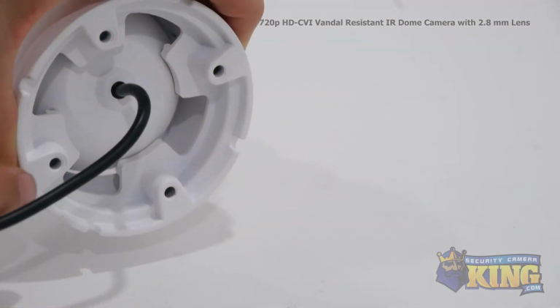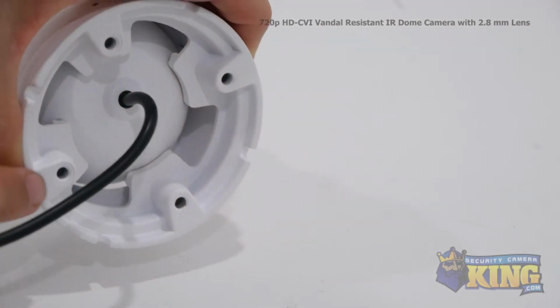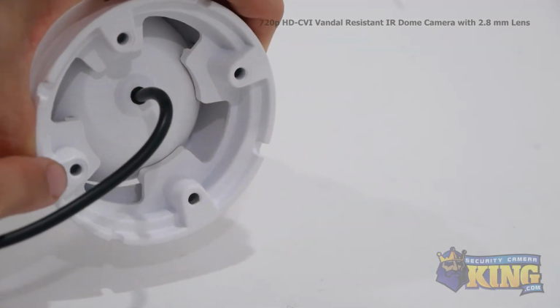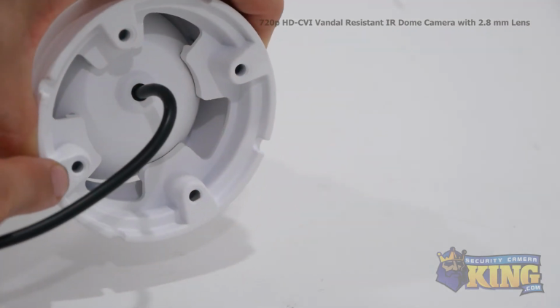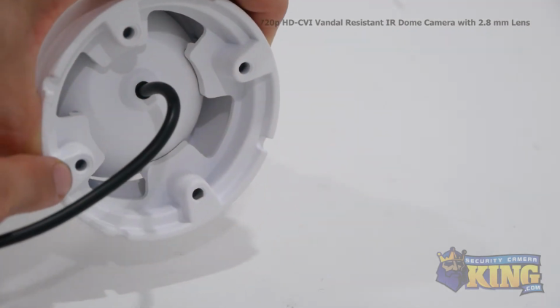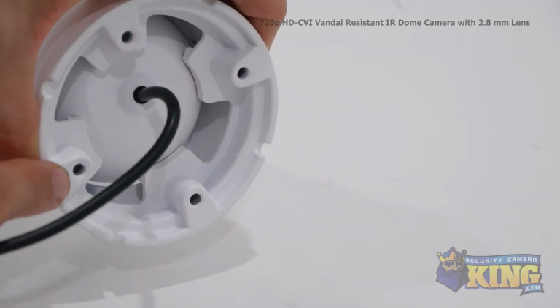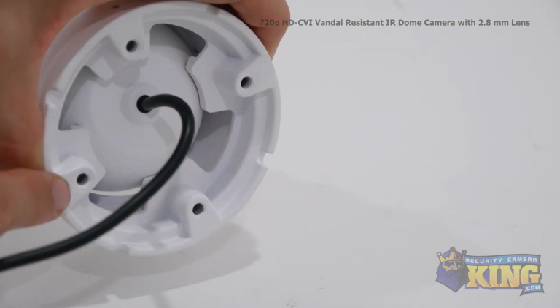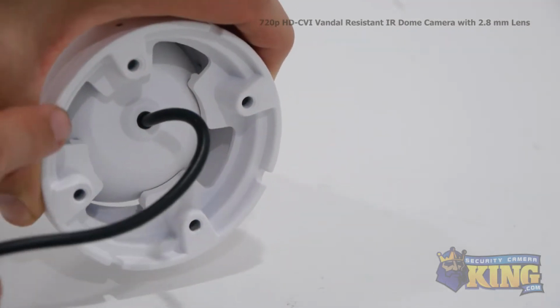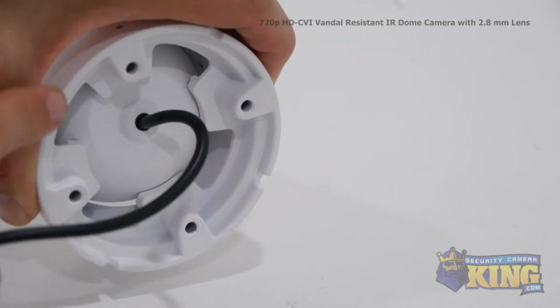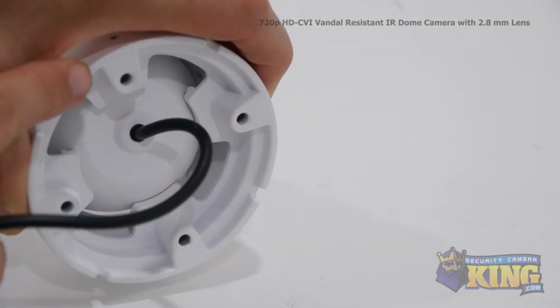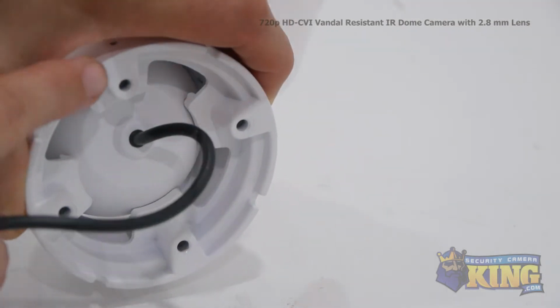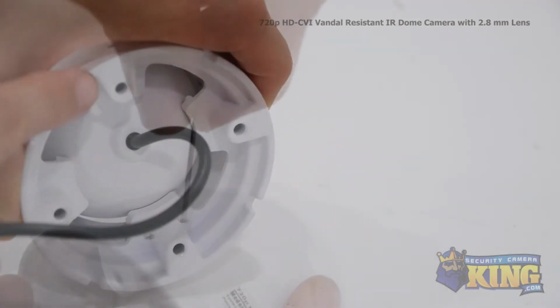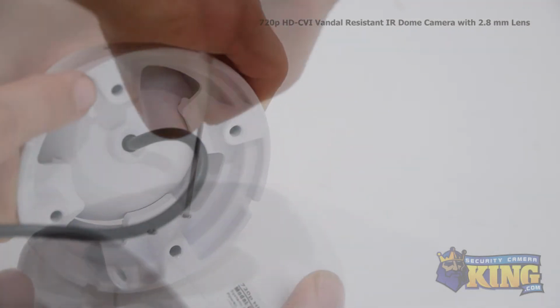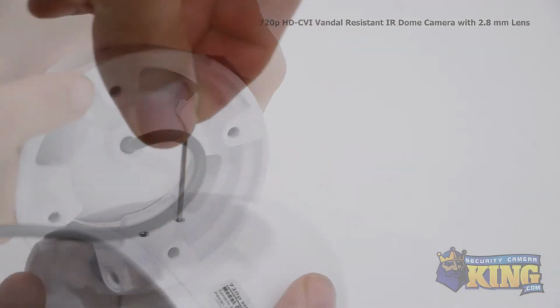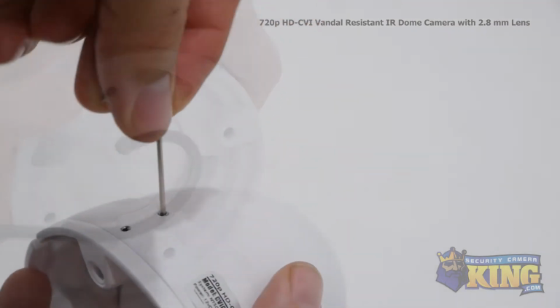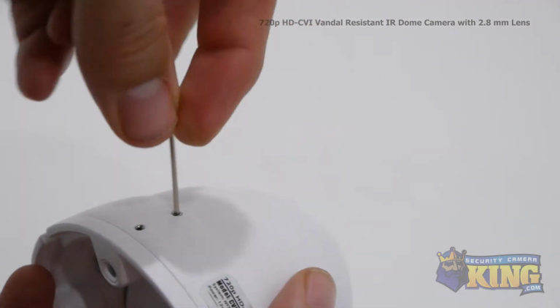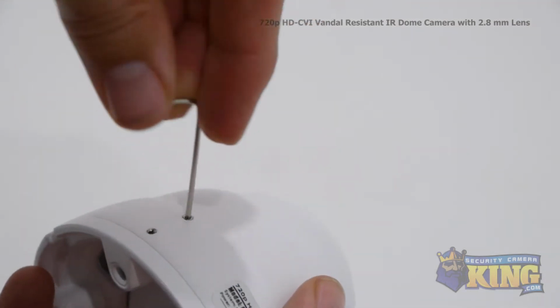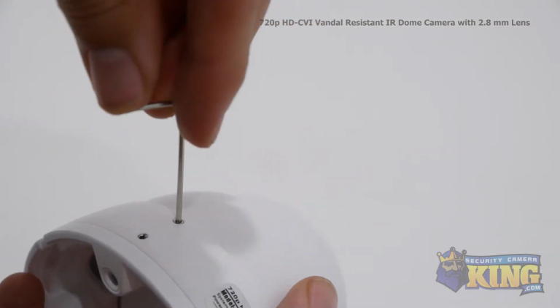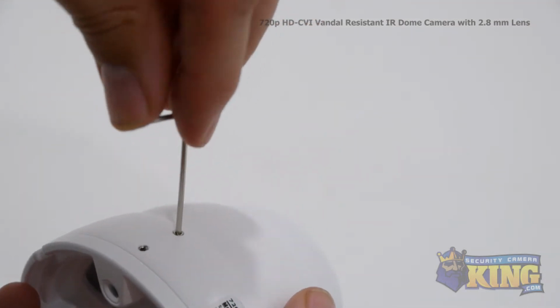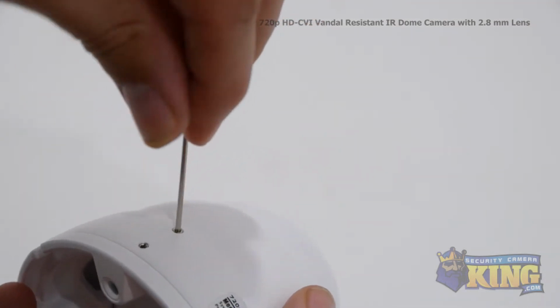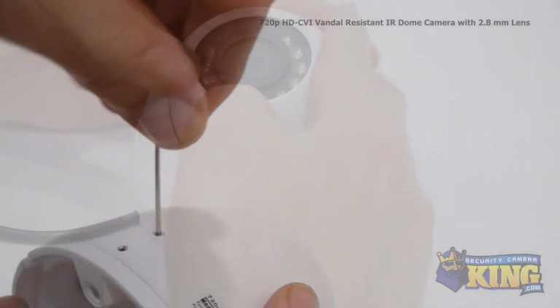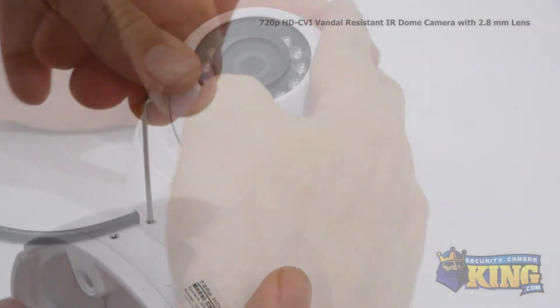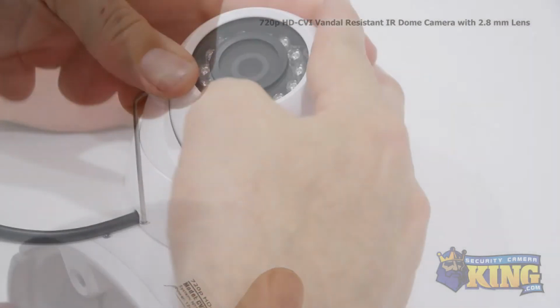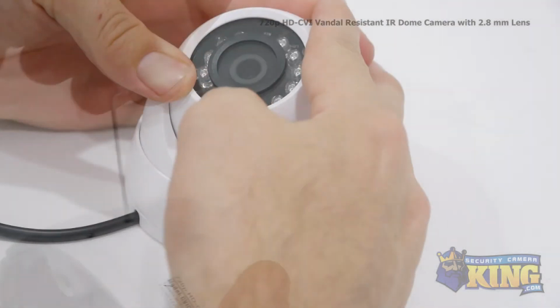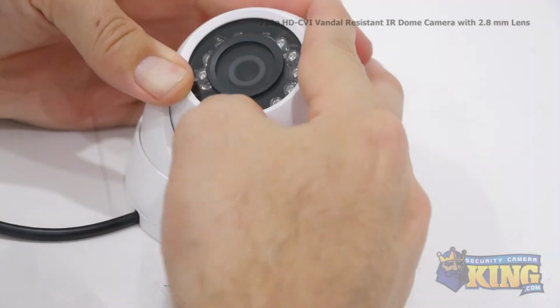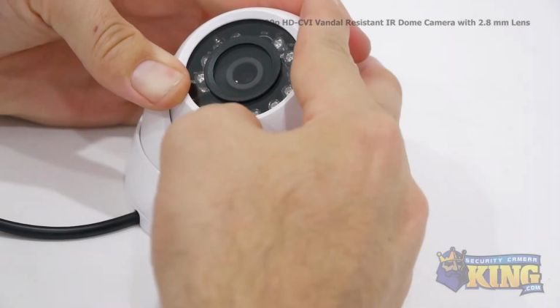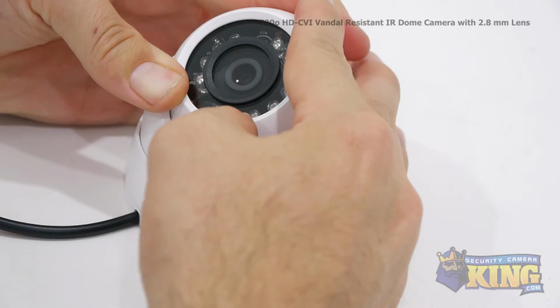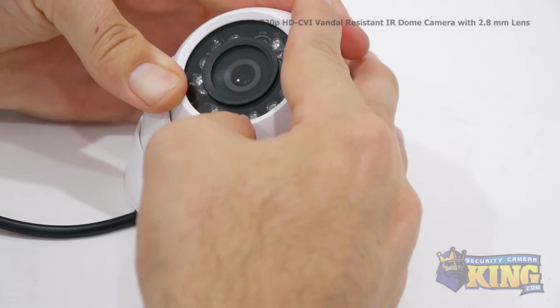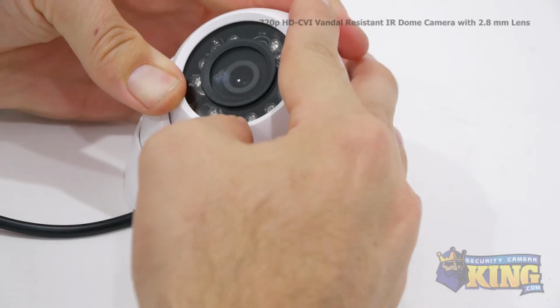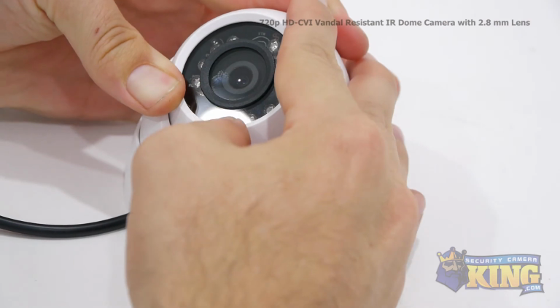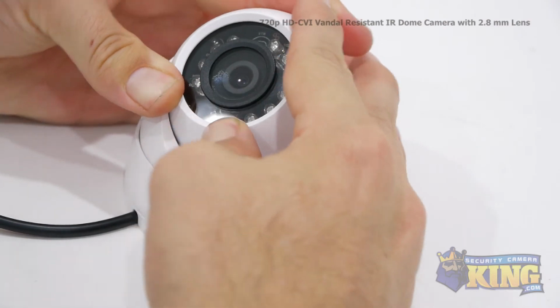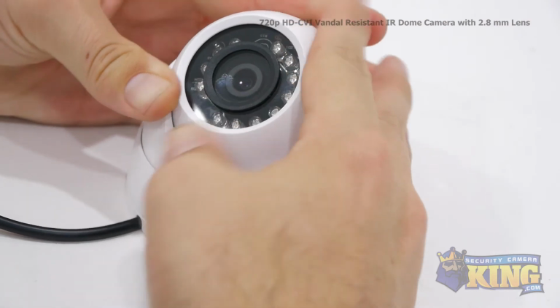Use the mounting screws included to mount the camera, then loosen the set screws on the side with the allen wrench to adjust the angle.